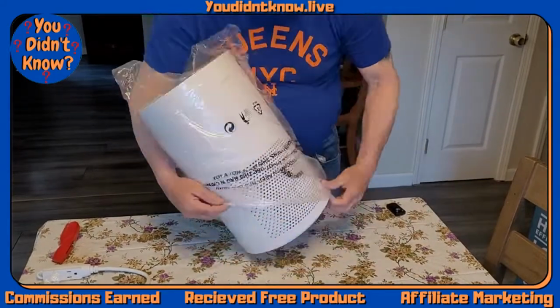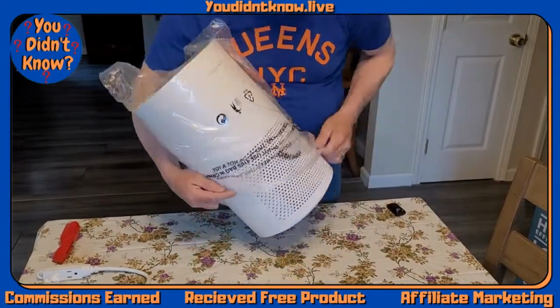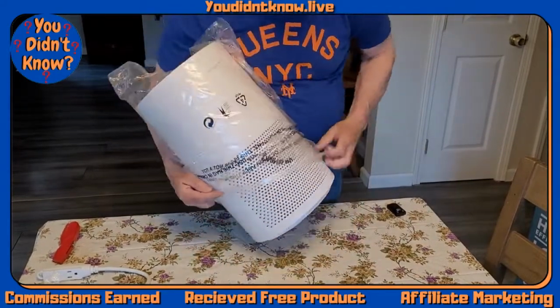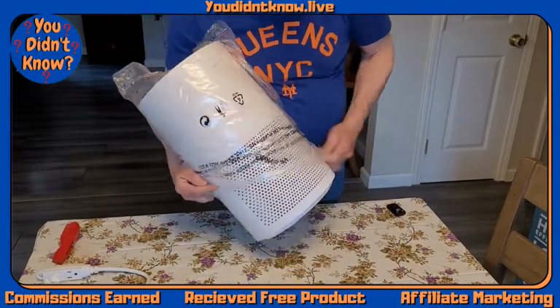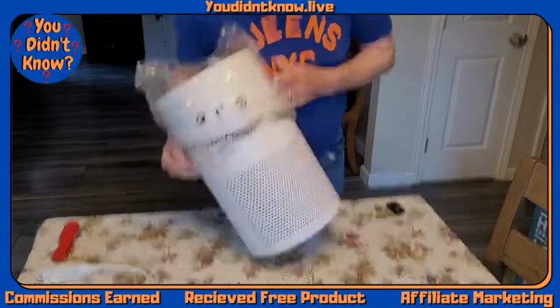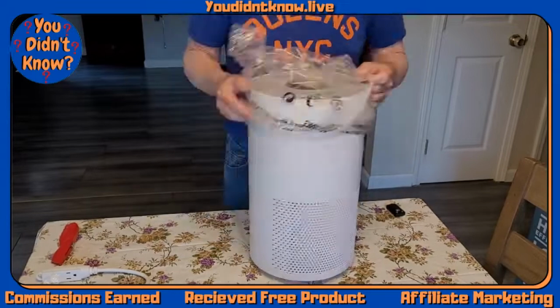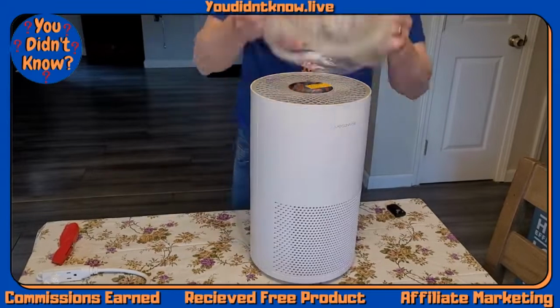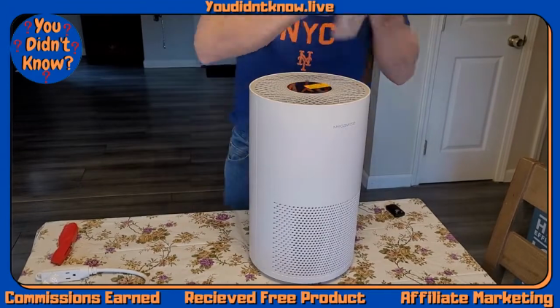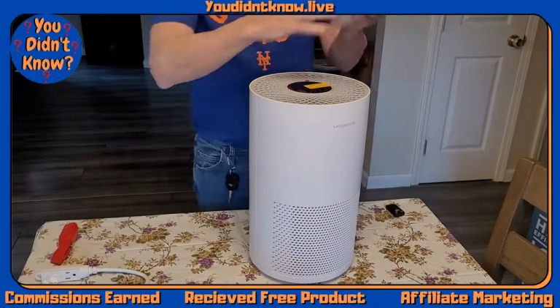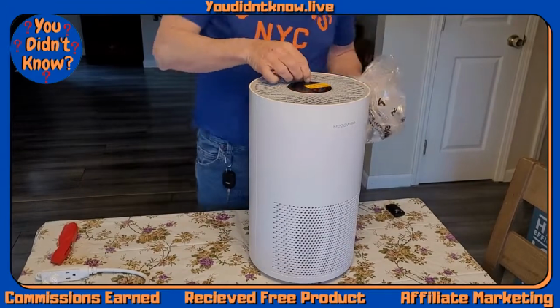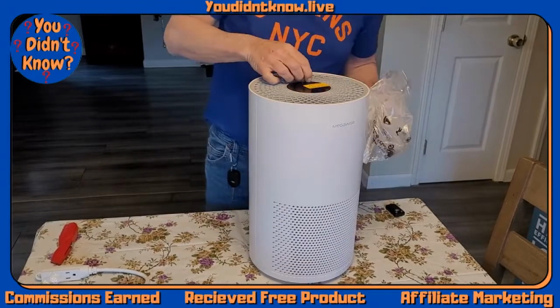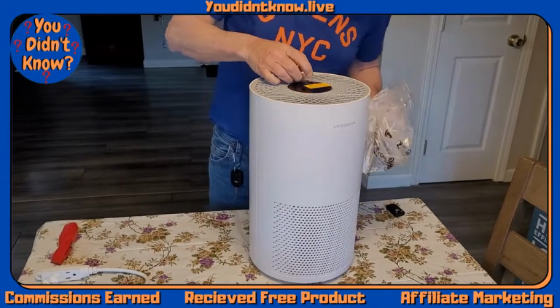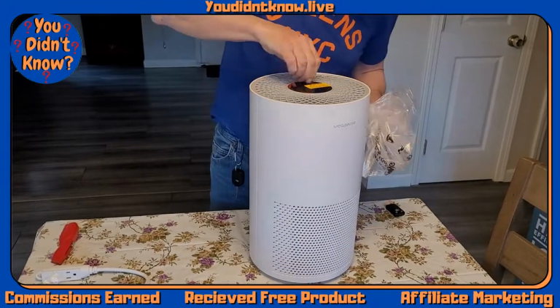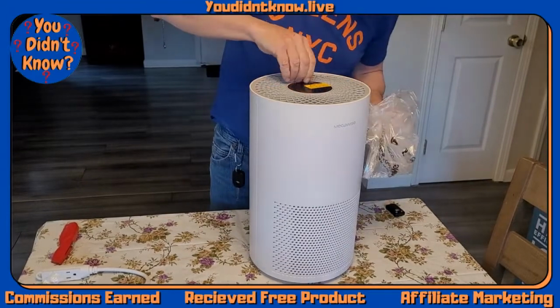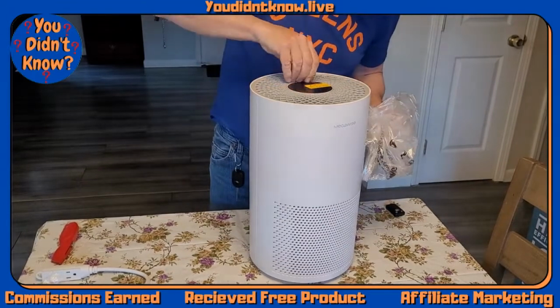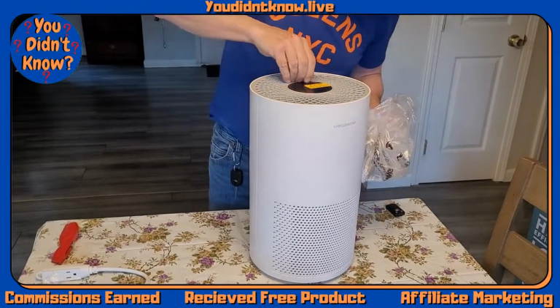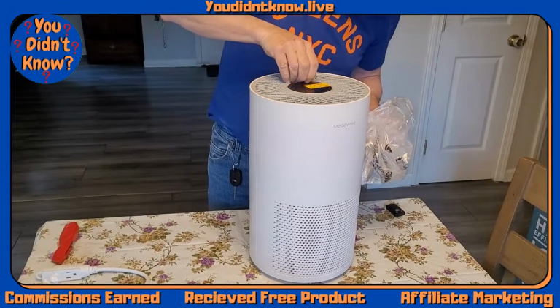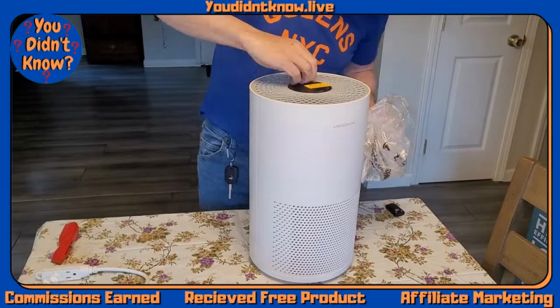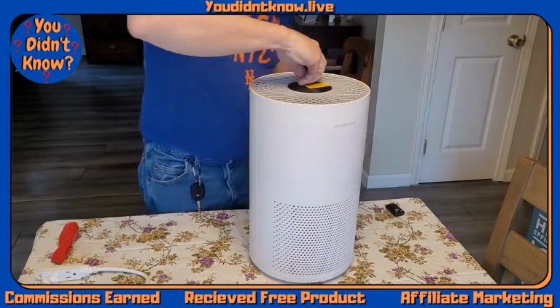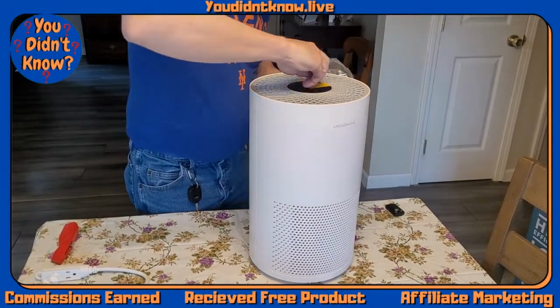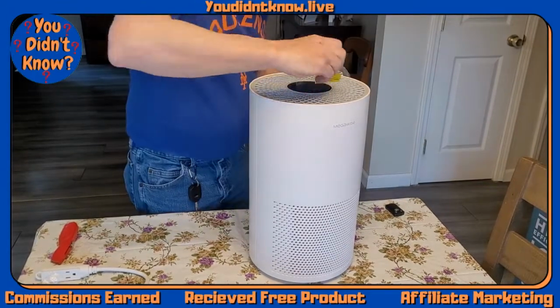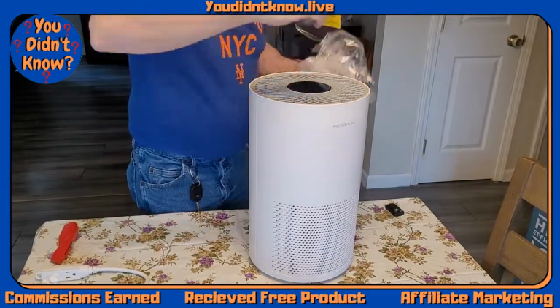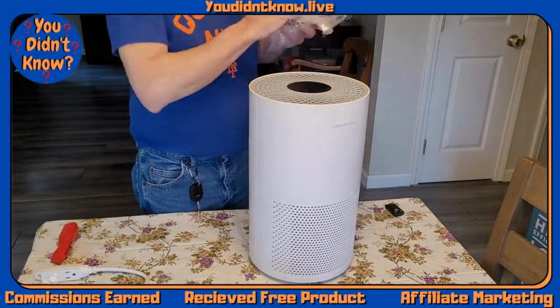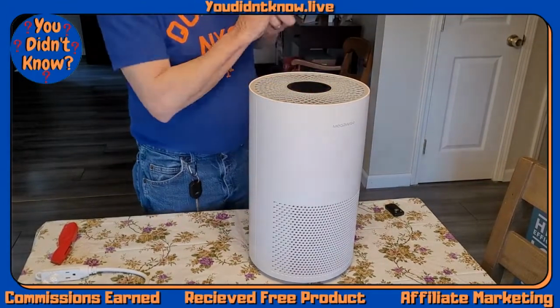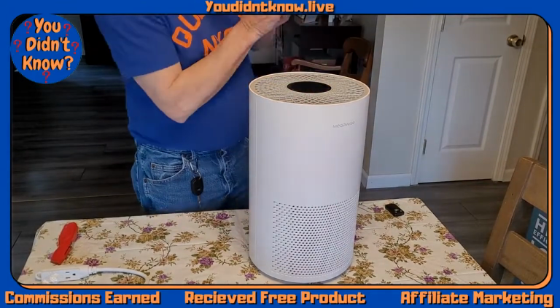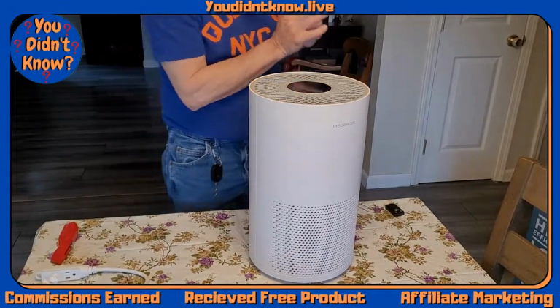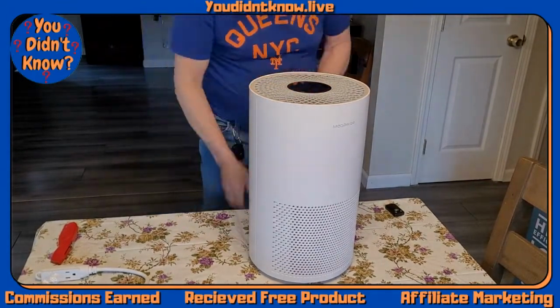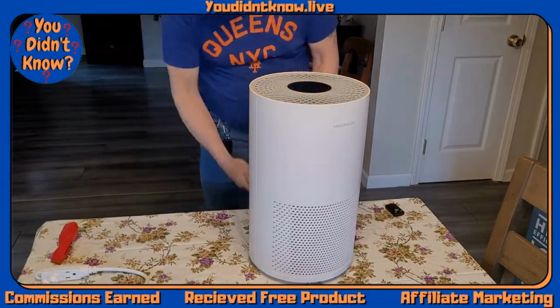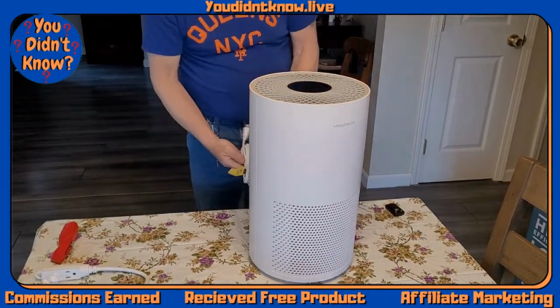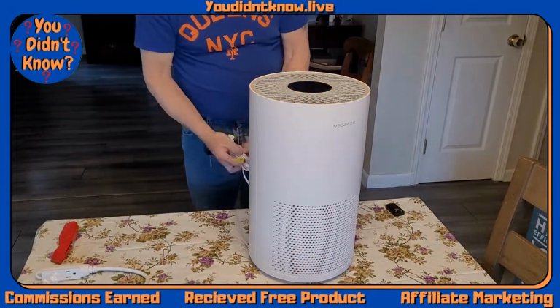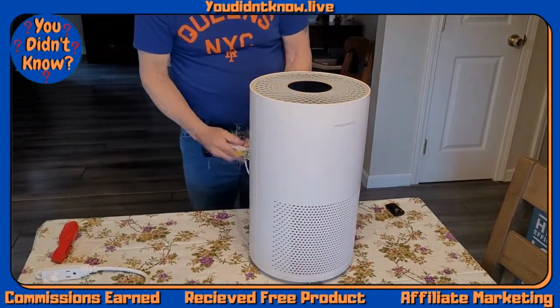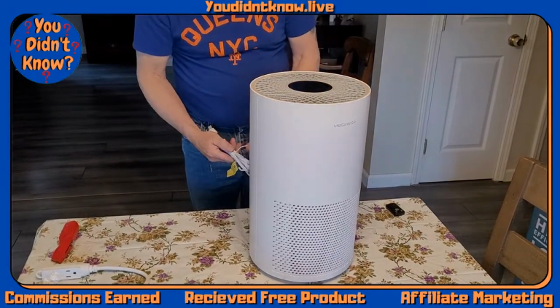It's got settings — you can set it for 1 hour, 2 hours, 4 hours, 8 hours, or continuous.